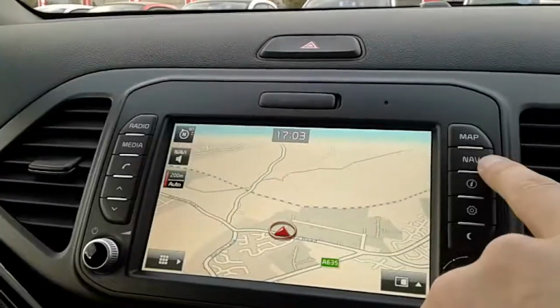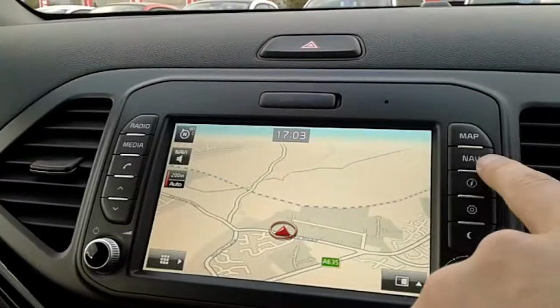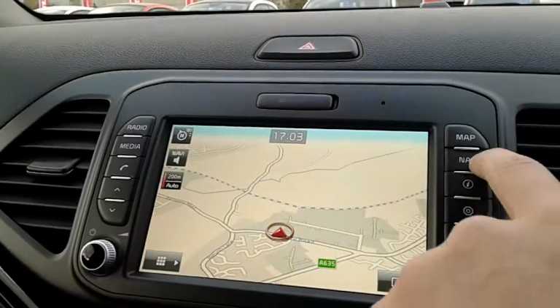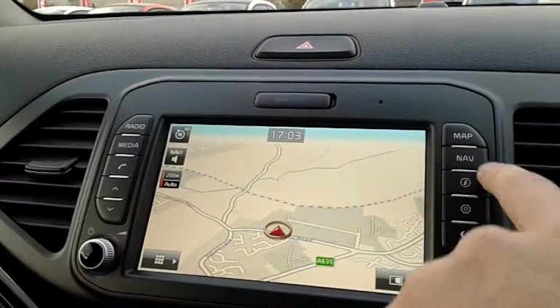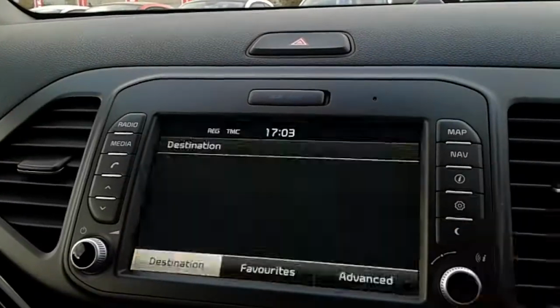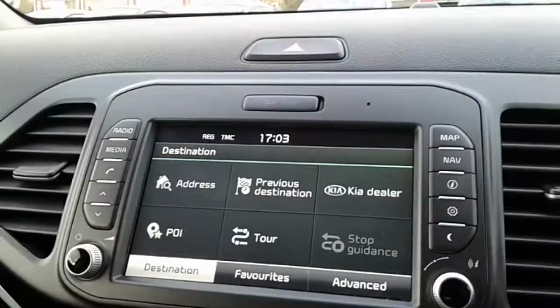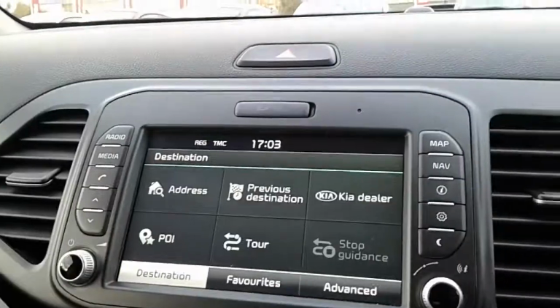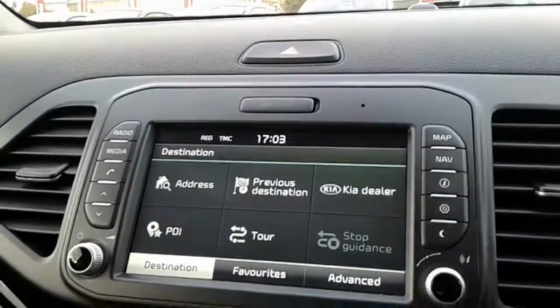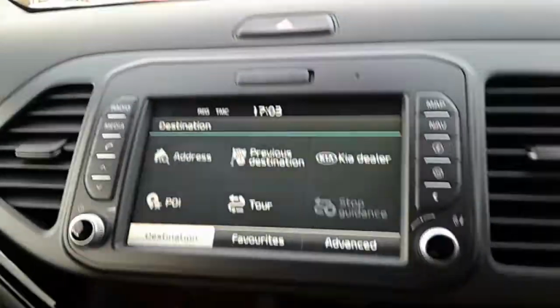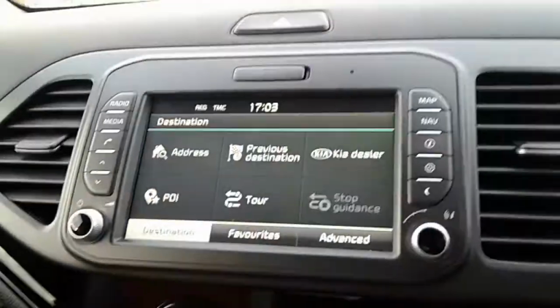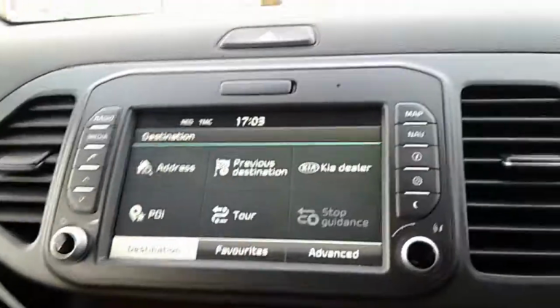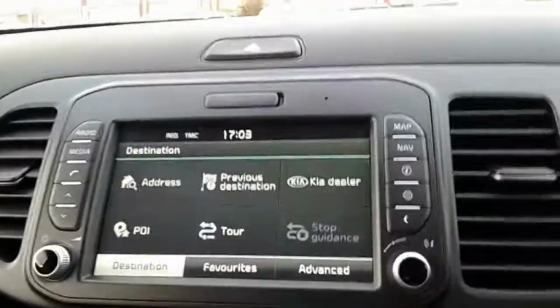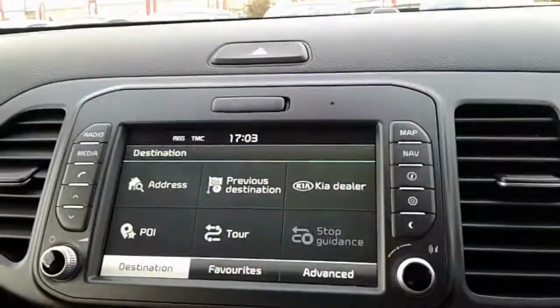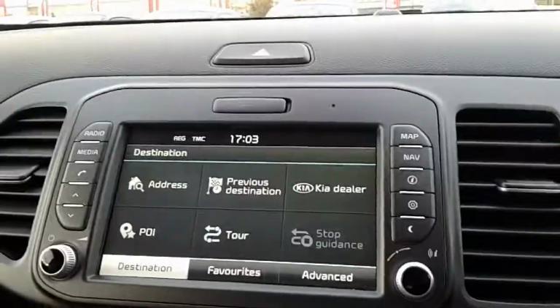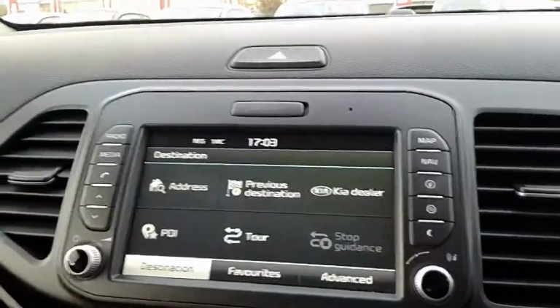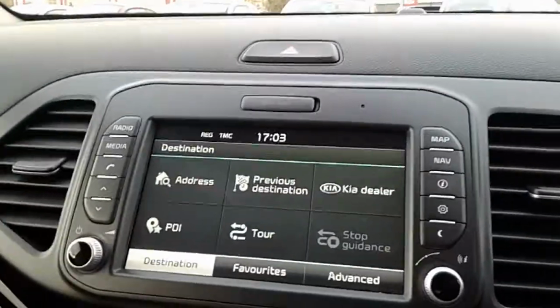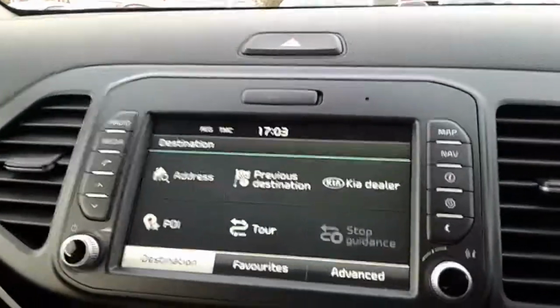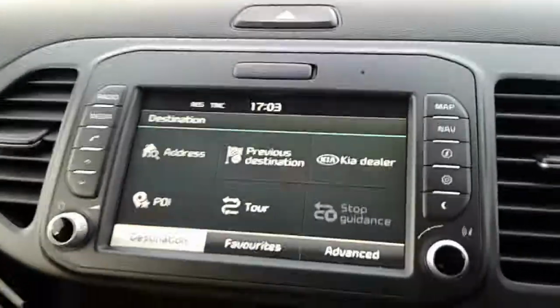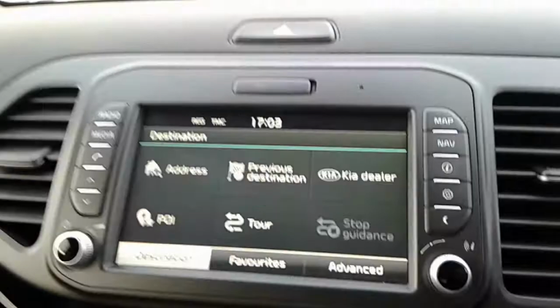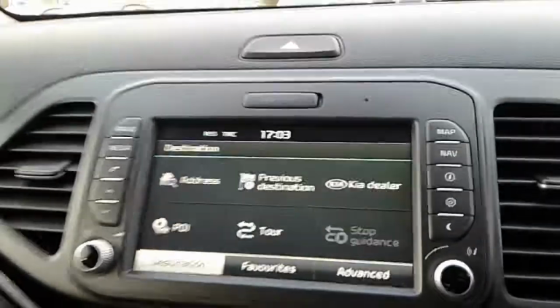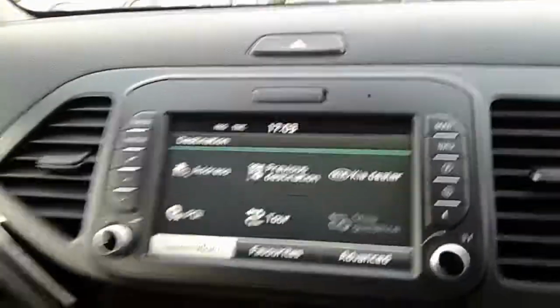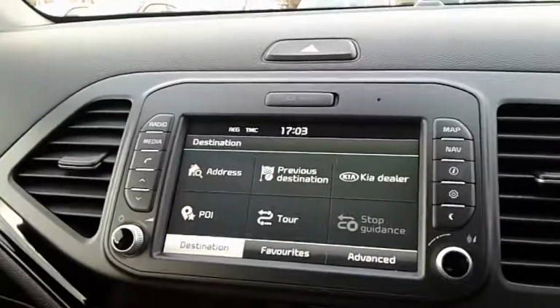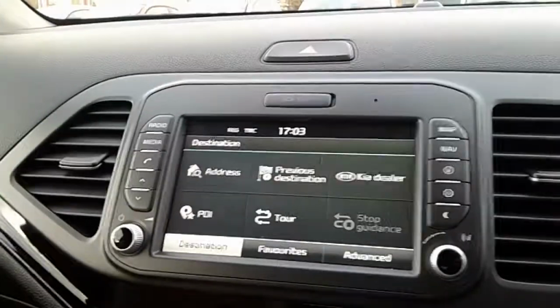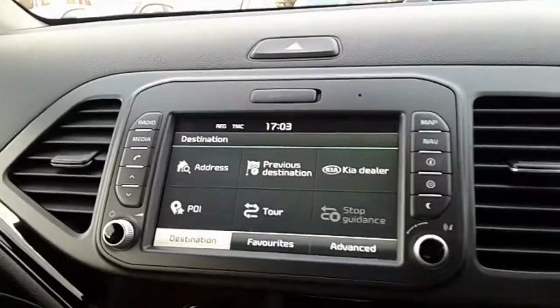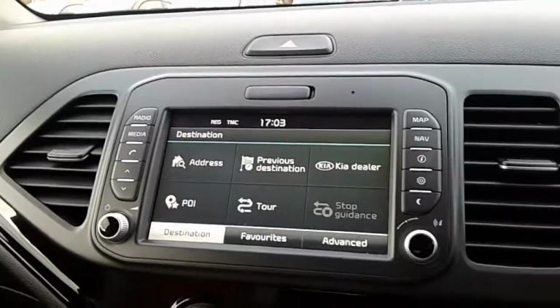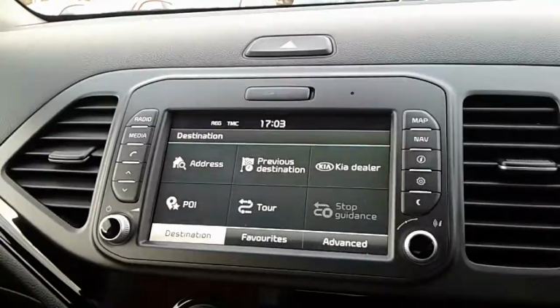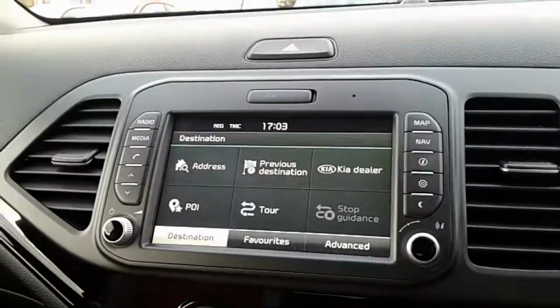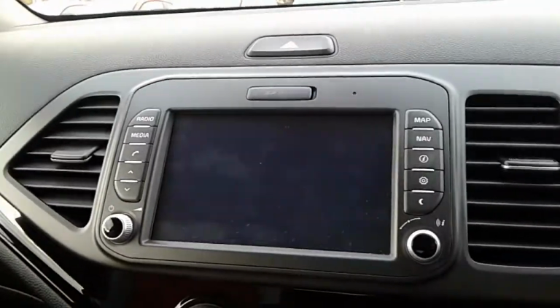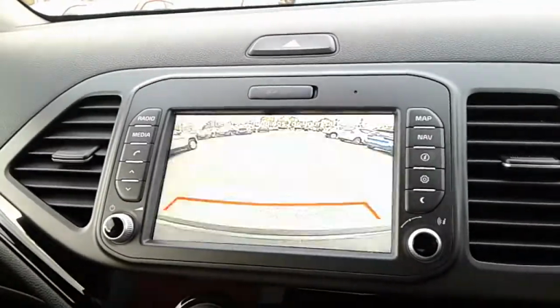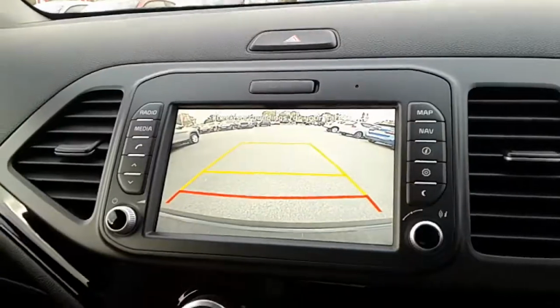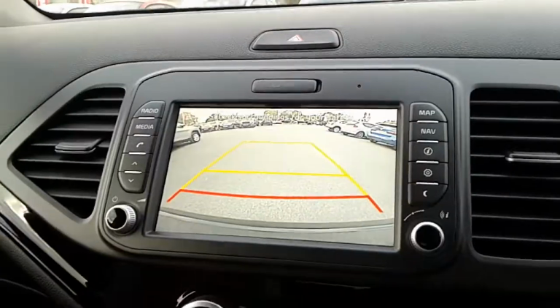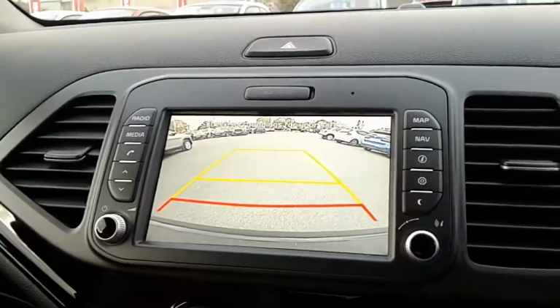The screen also shows your map and satellite navigation. Pop it into reverse and it displays your reversing camera.